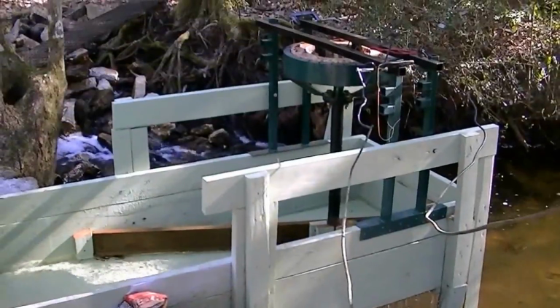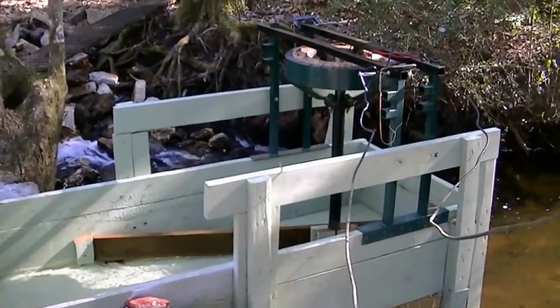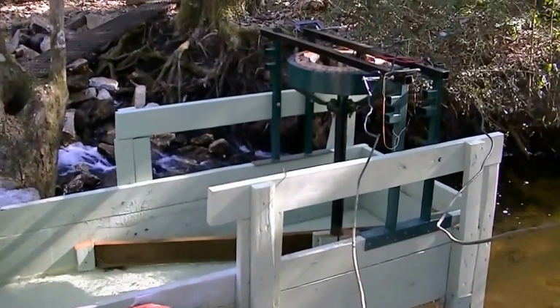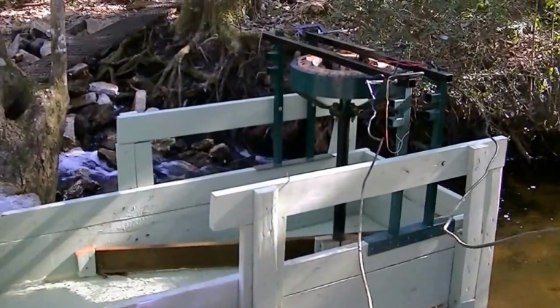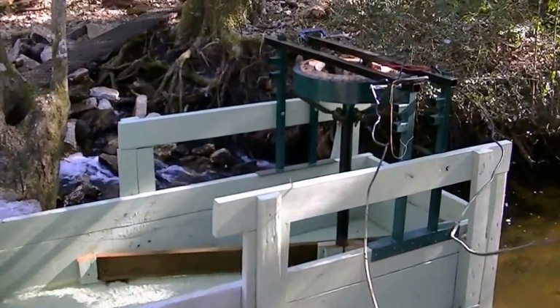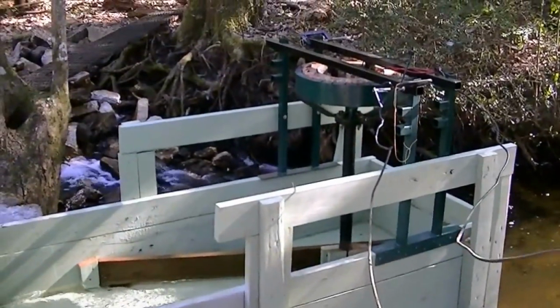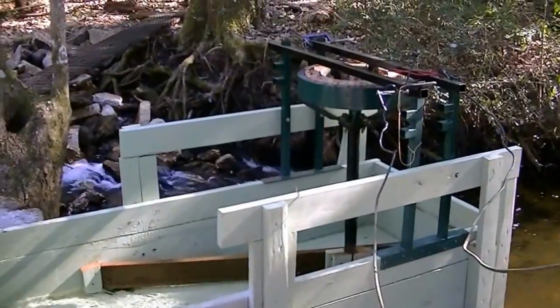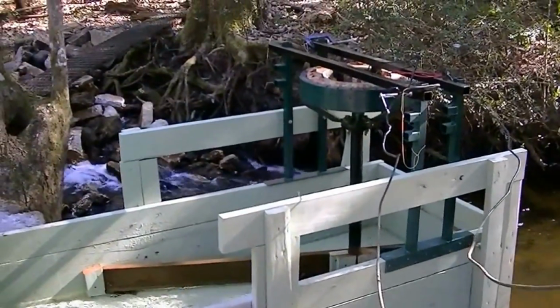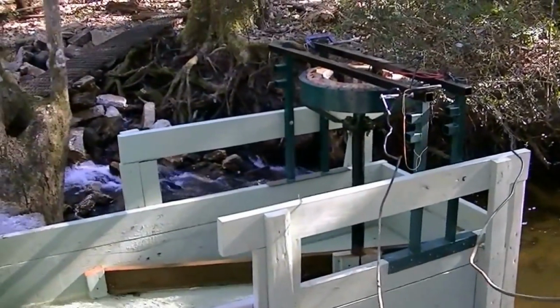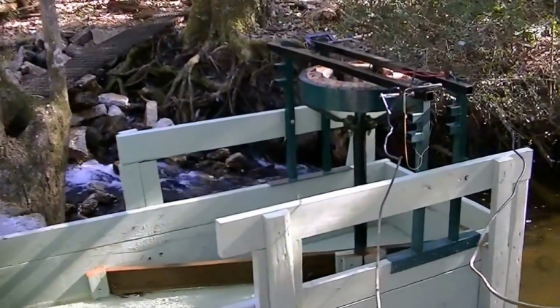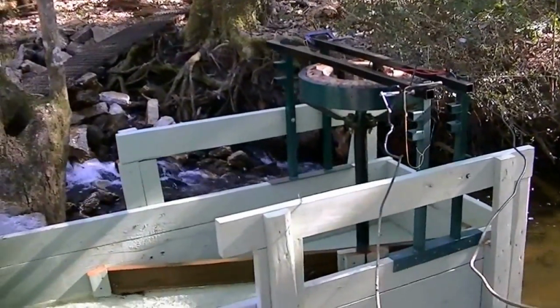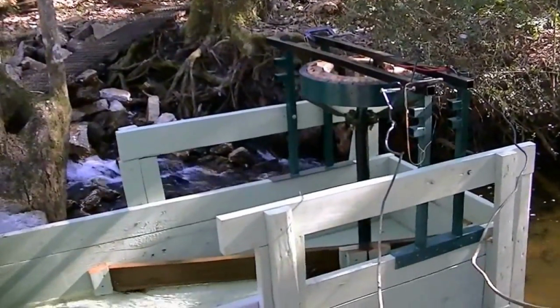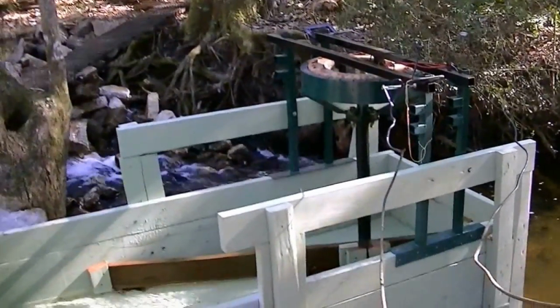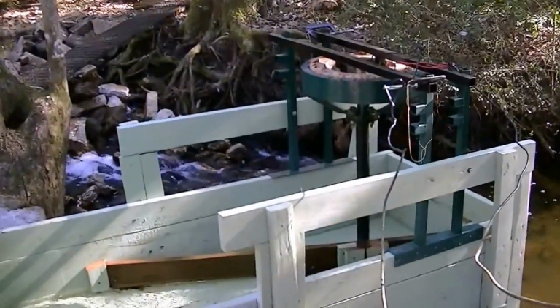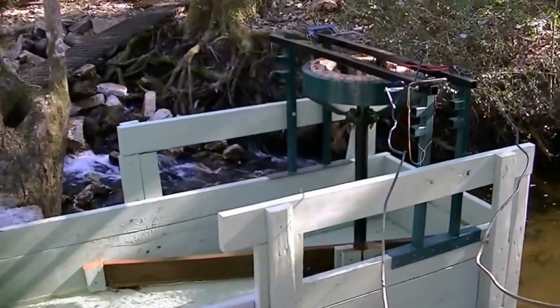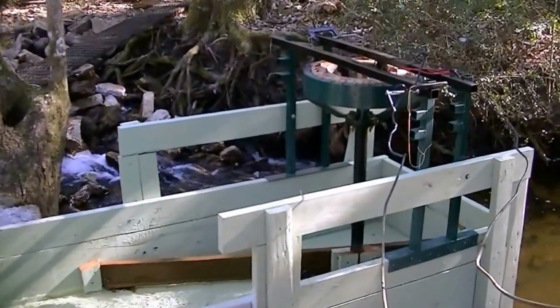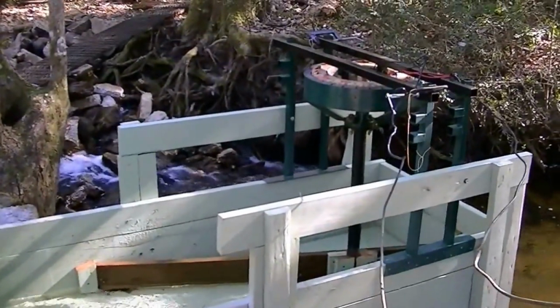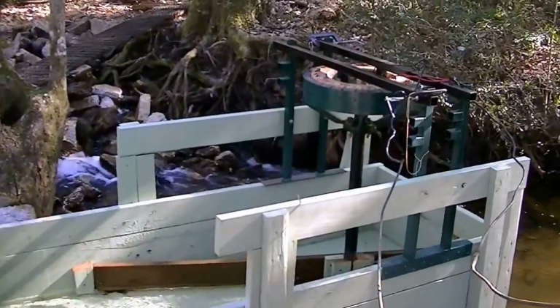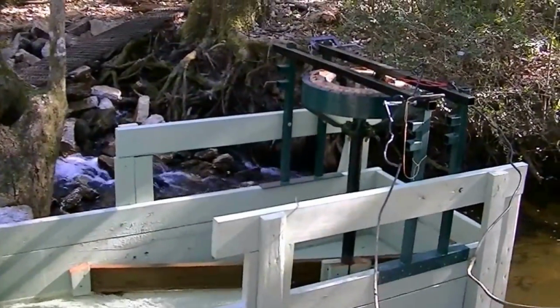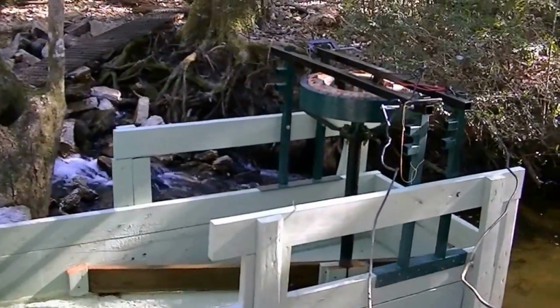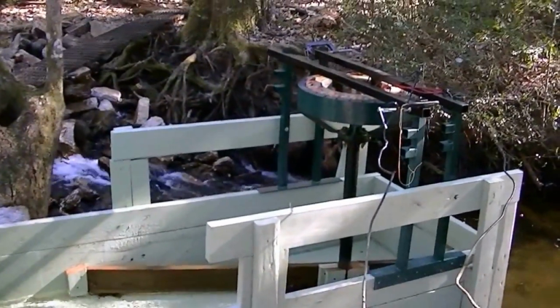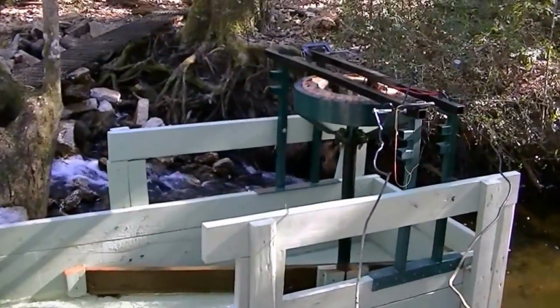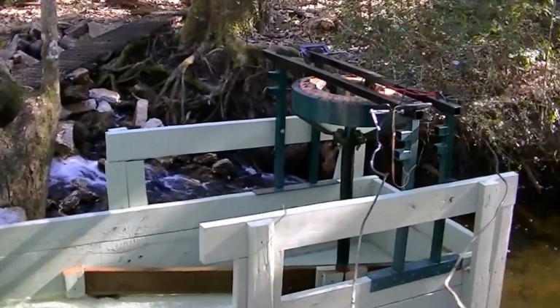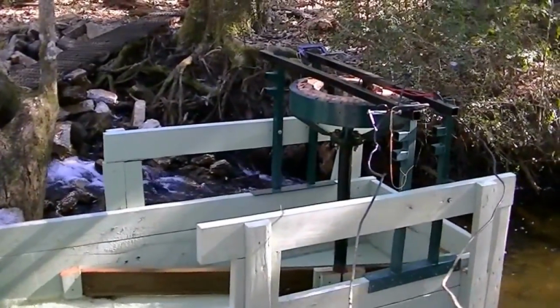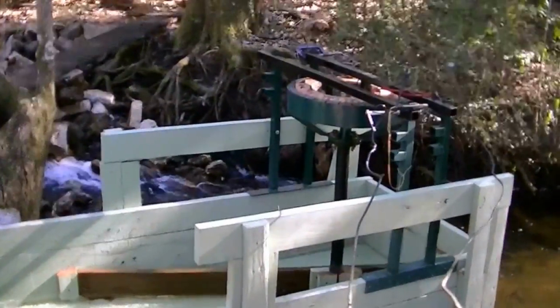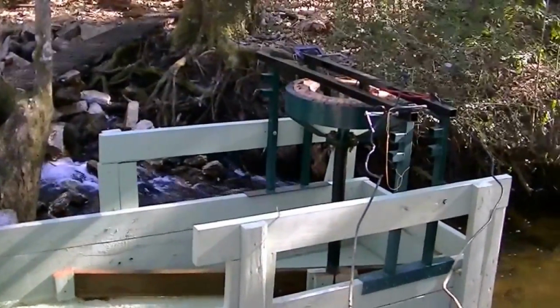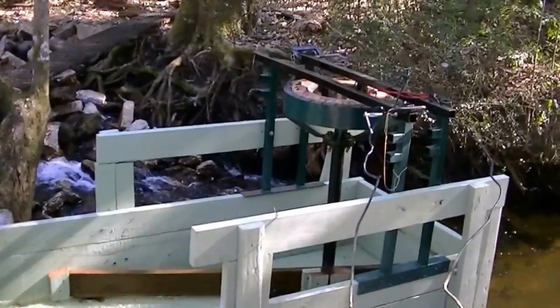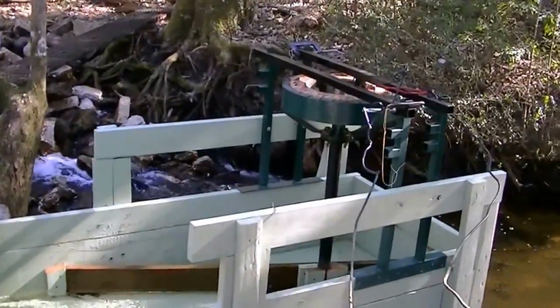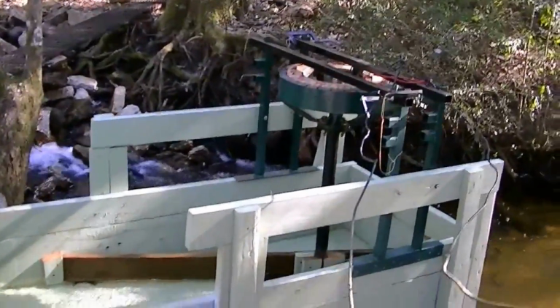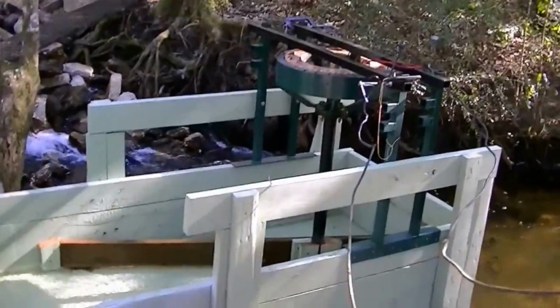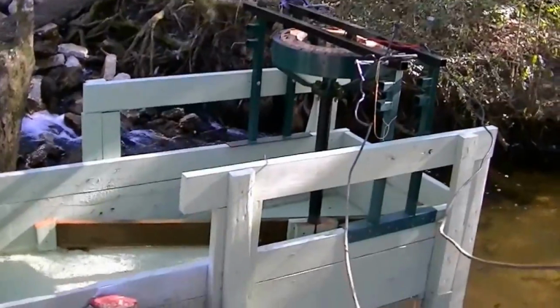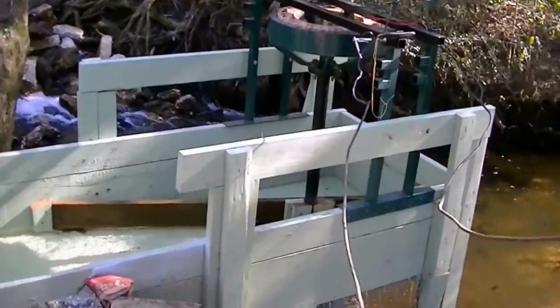Hey, I'm Mark, and today I'm going to show you my new, improved, and rebuilt hydro system.